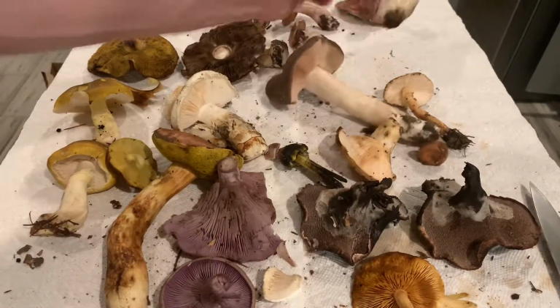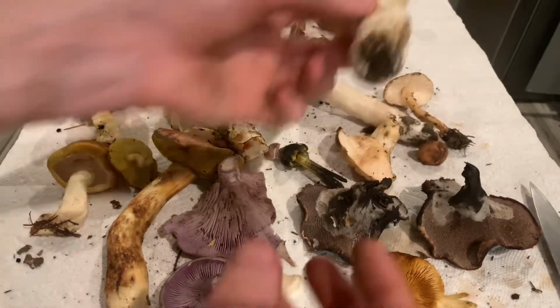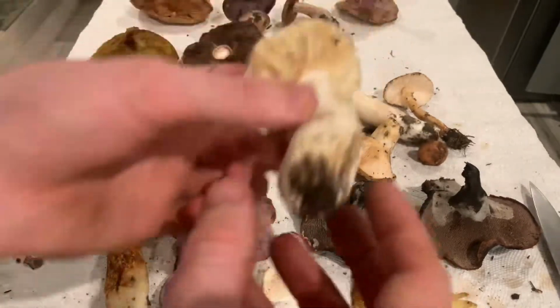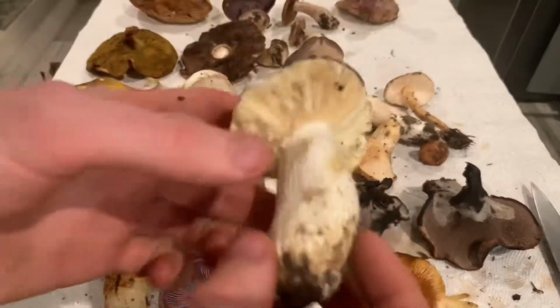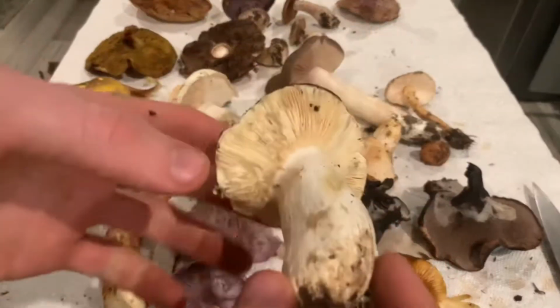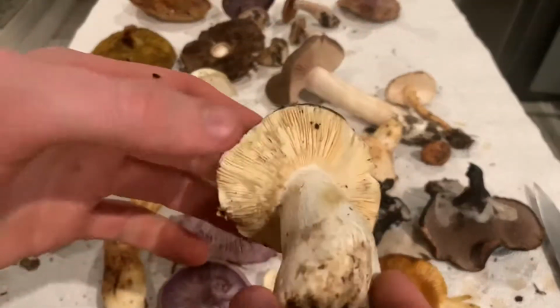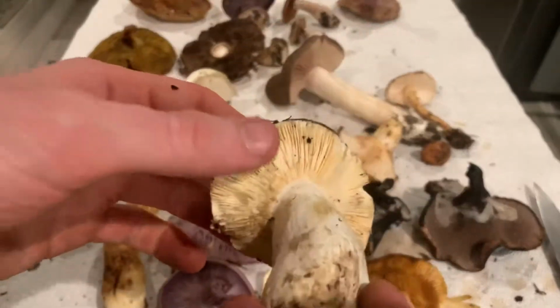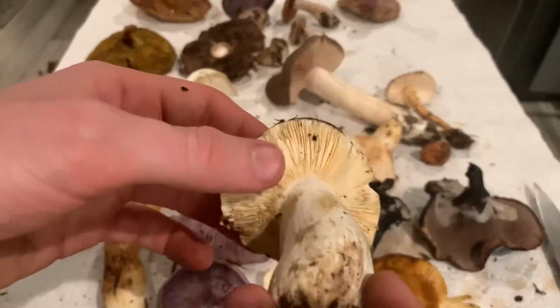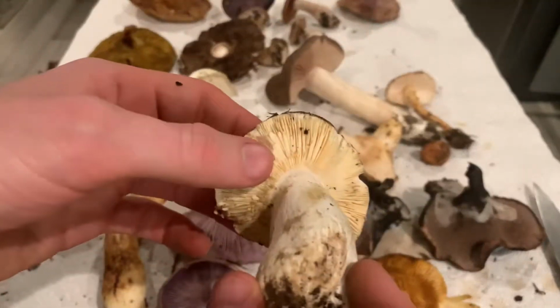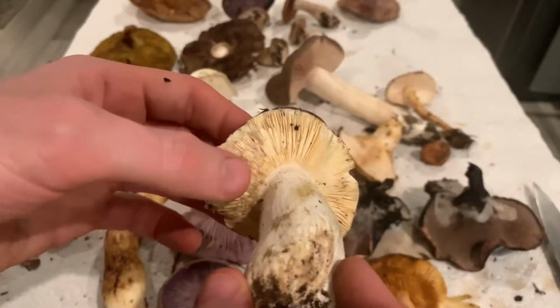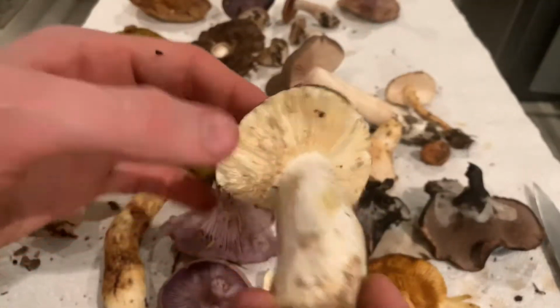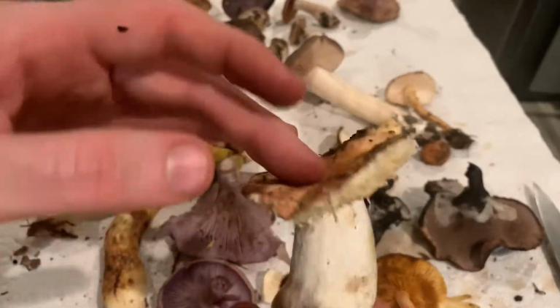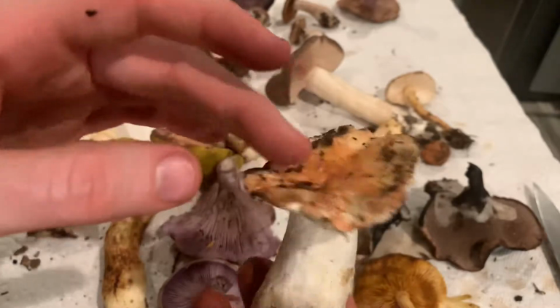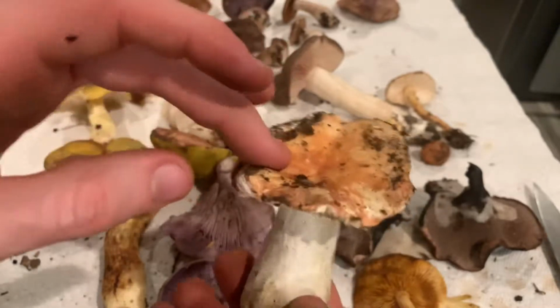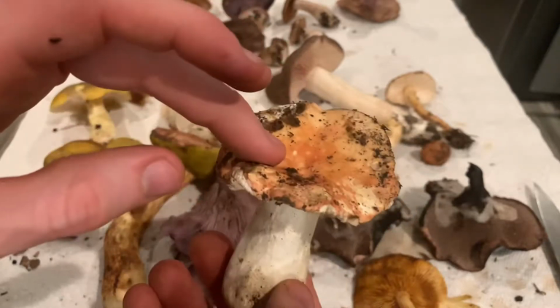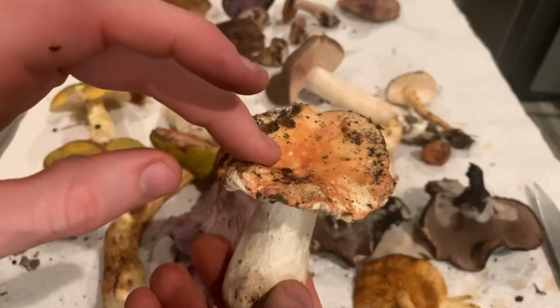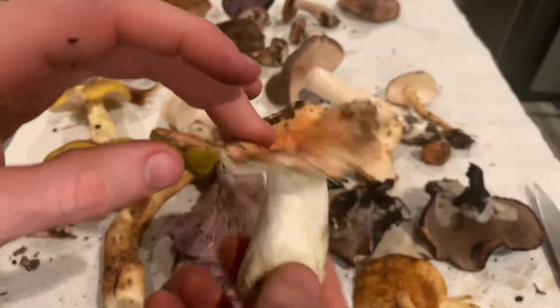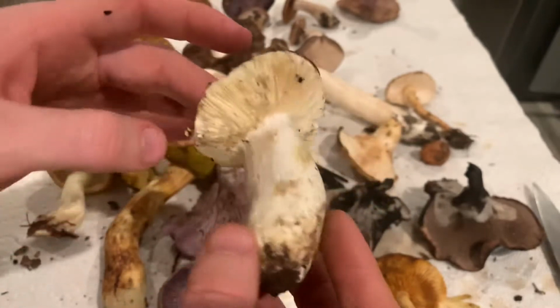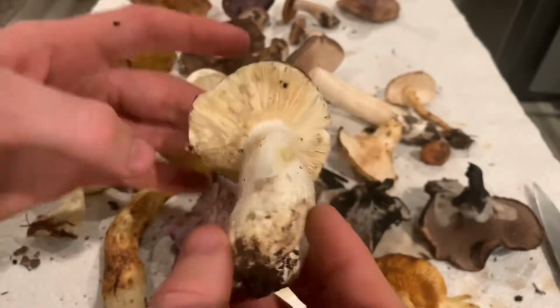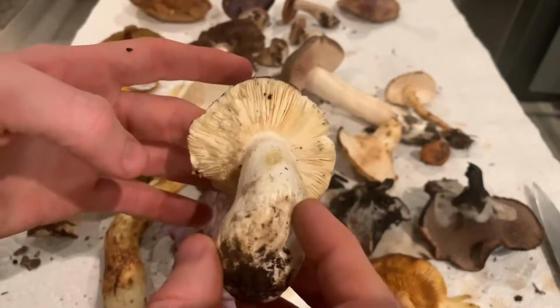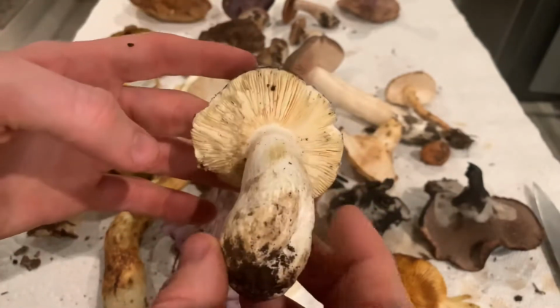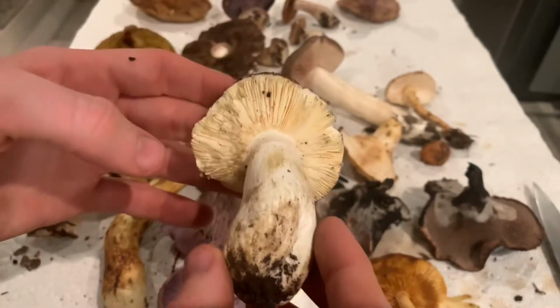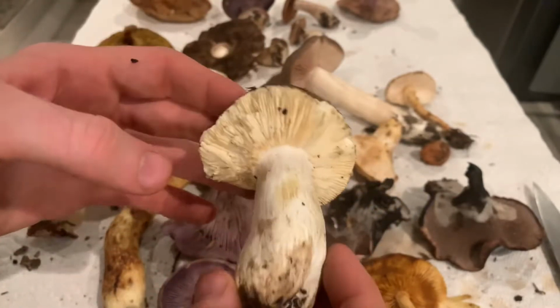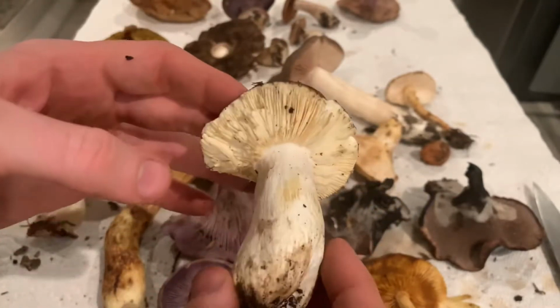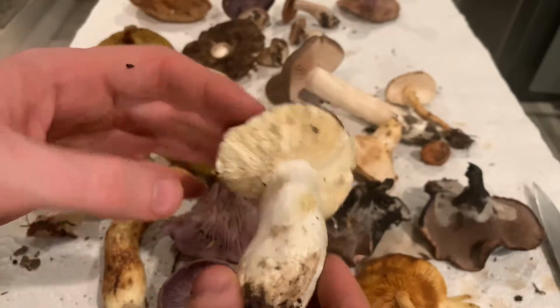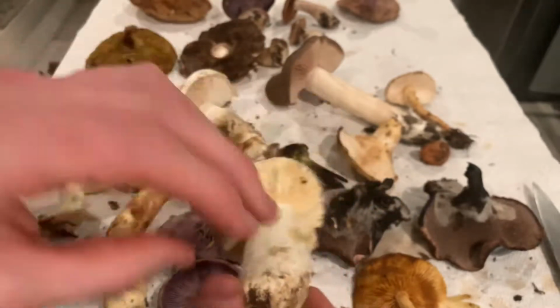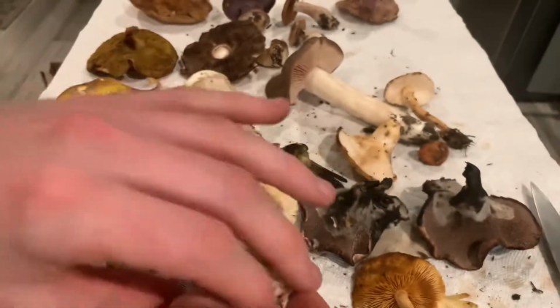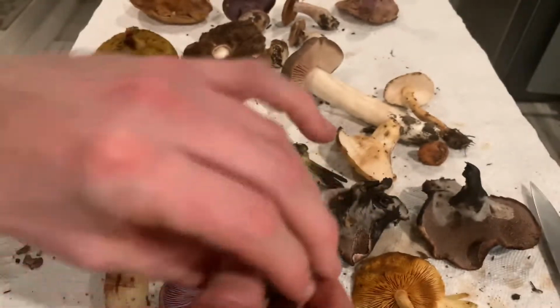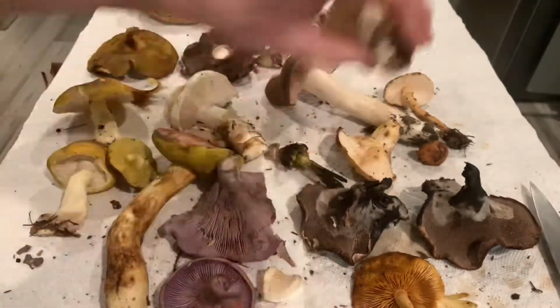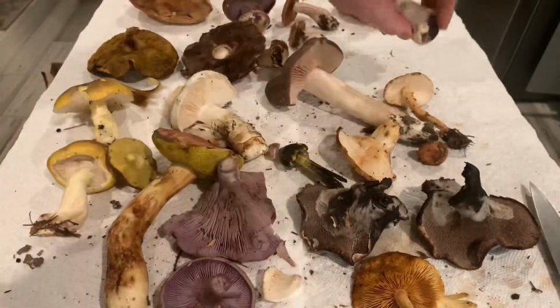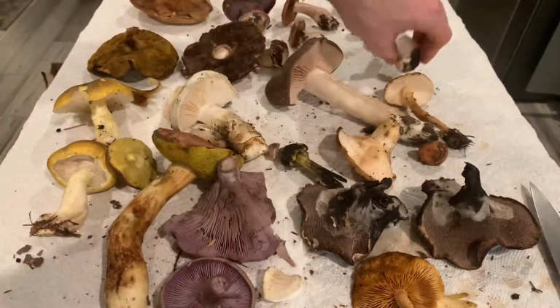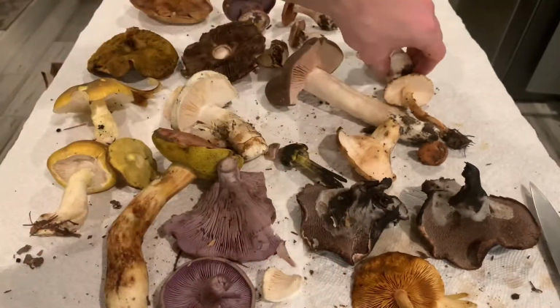This is a Russula, so a brittle gill — that red top. That's probably a poisonous Russula, but I just brought it home to show you guys.